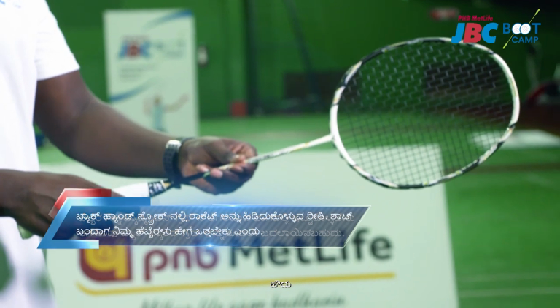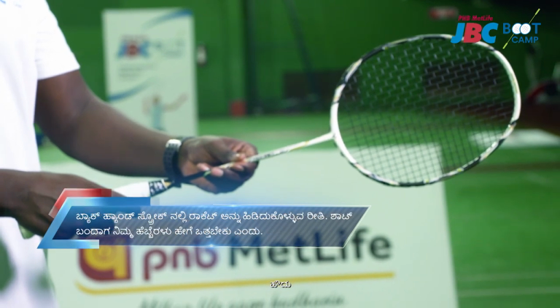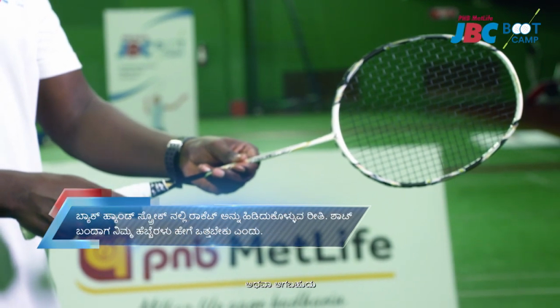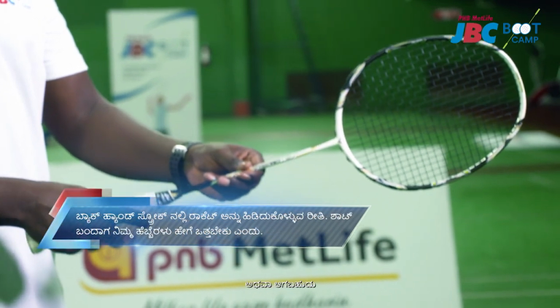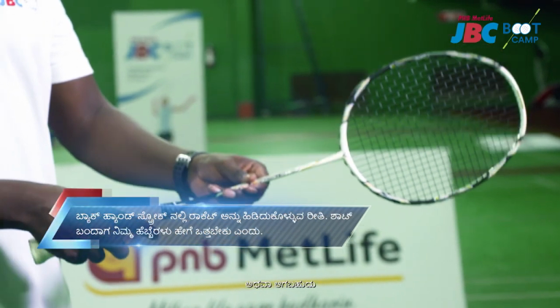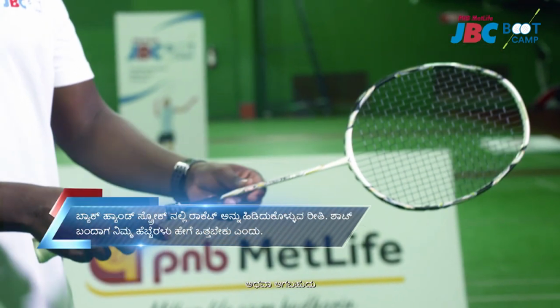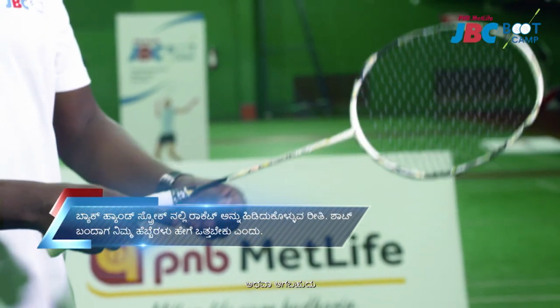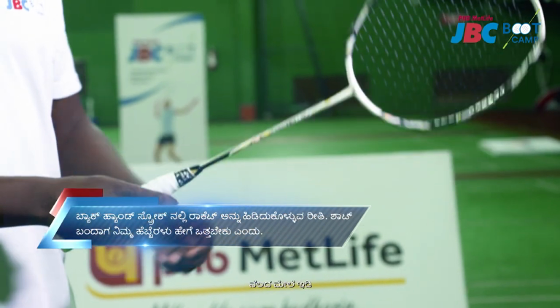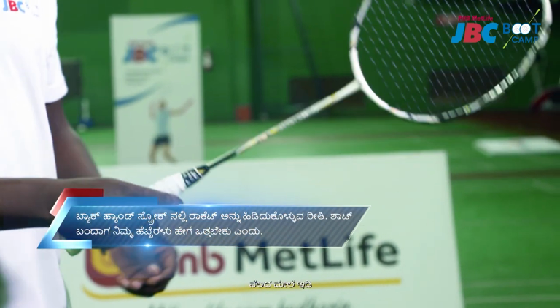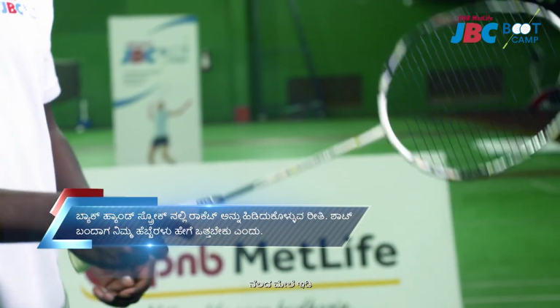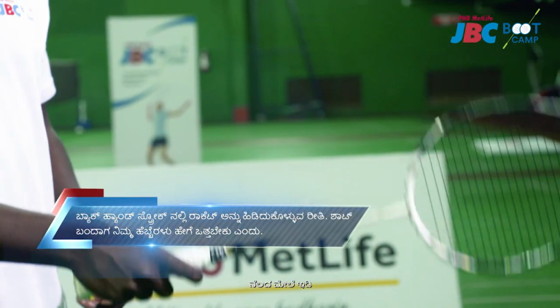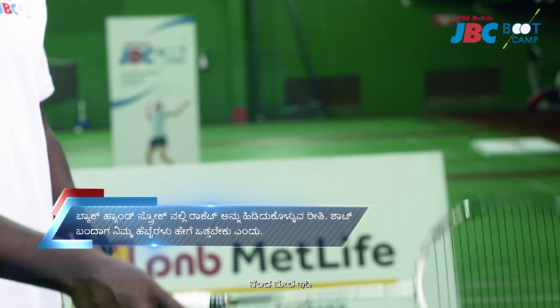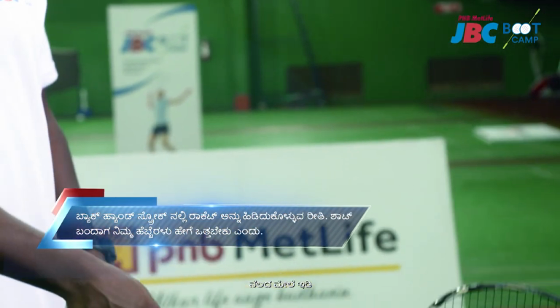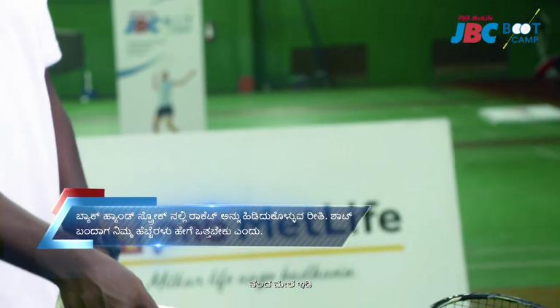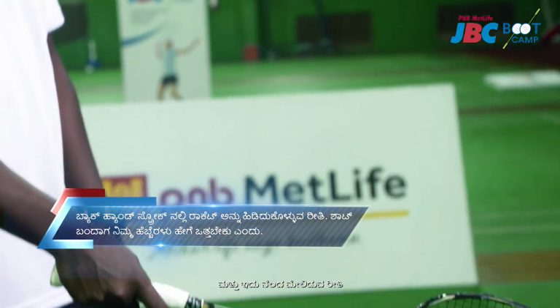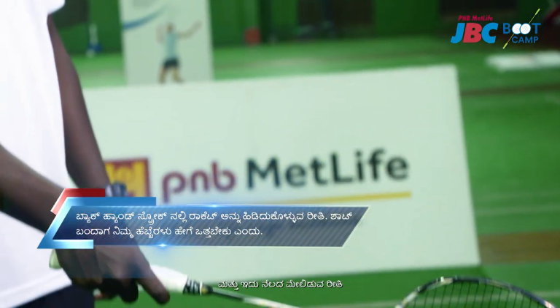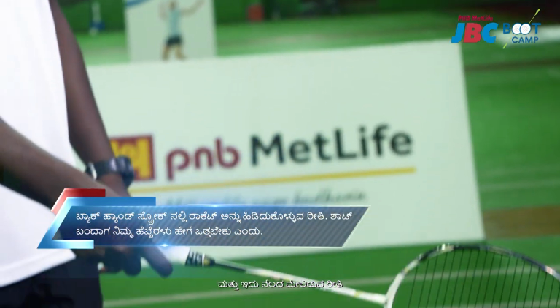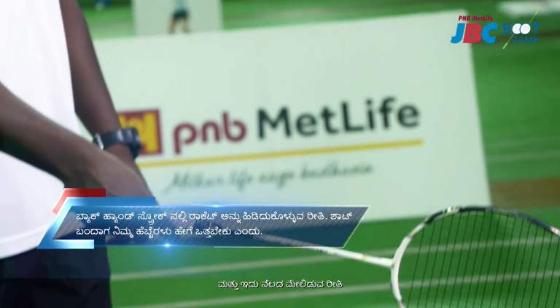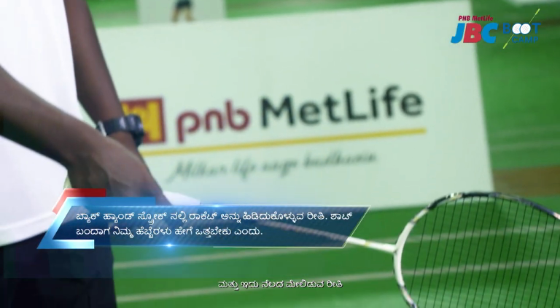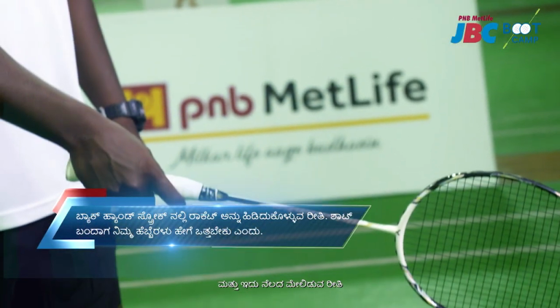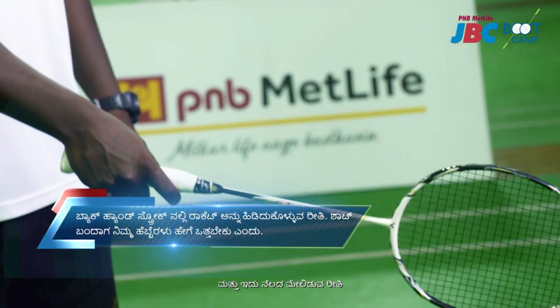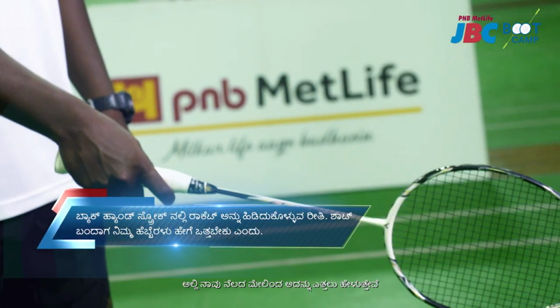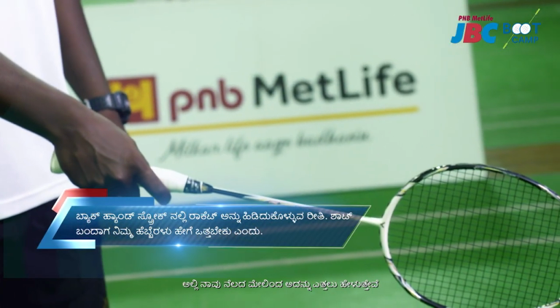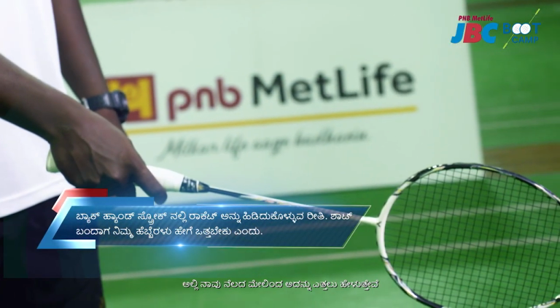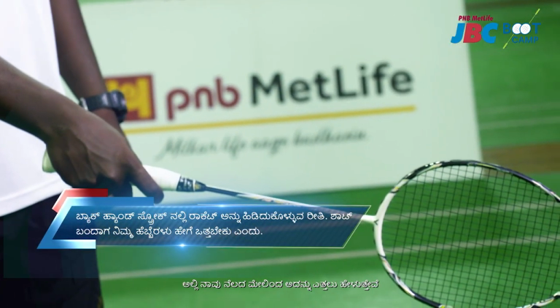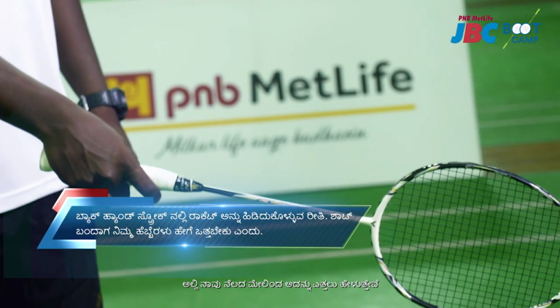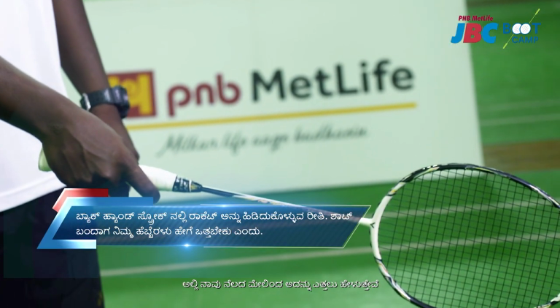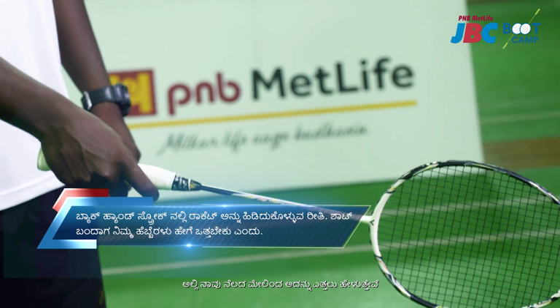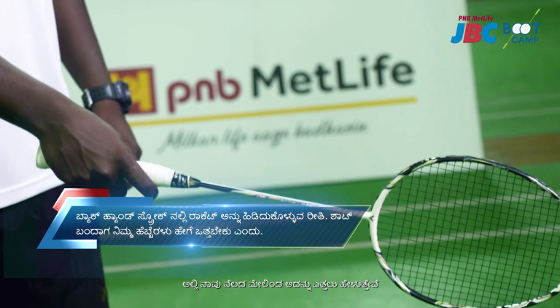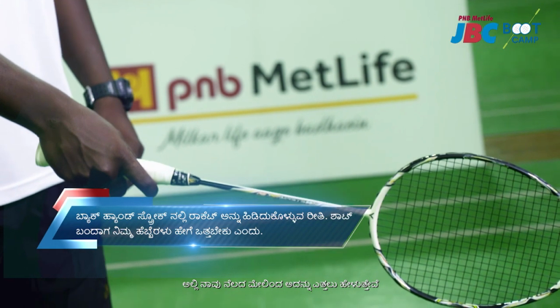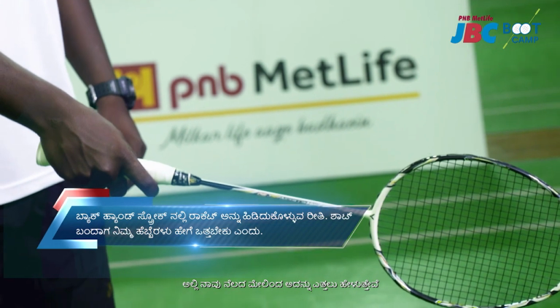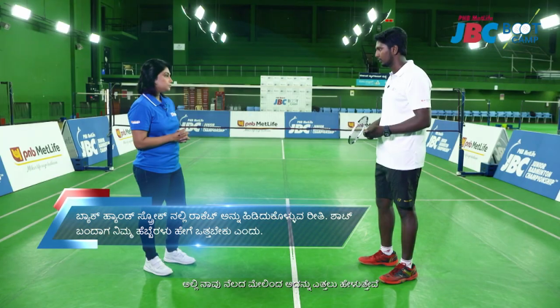Correct. Or it can be placed on the floor — the floor method — where we ask them to pick it up from the floor.